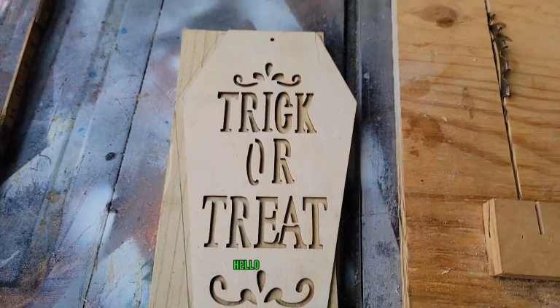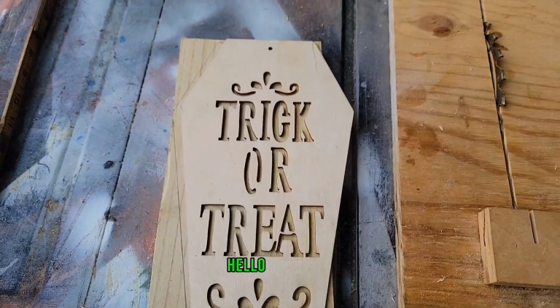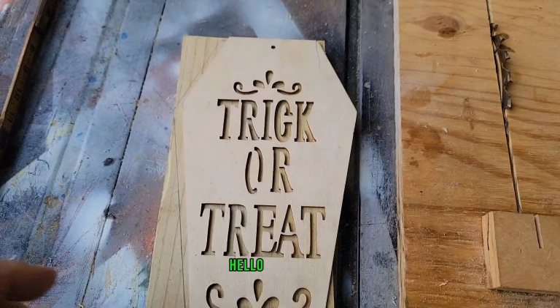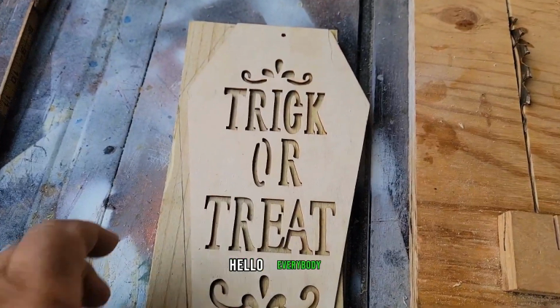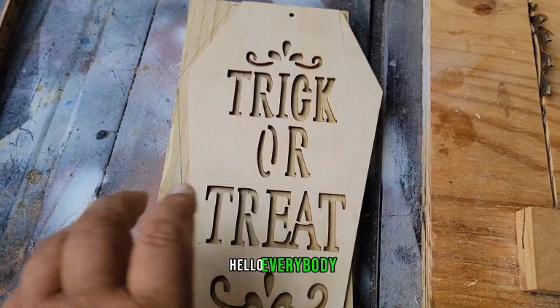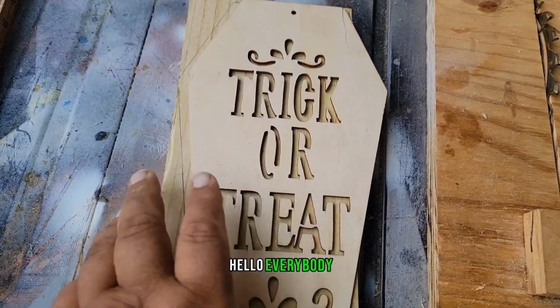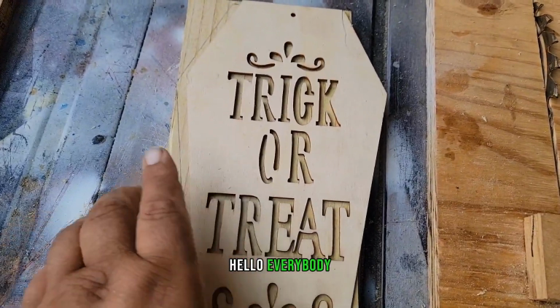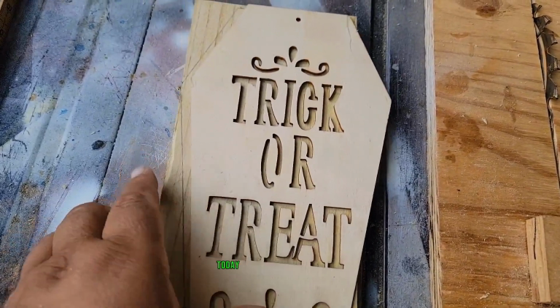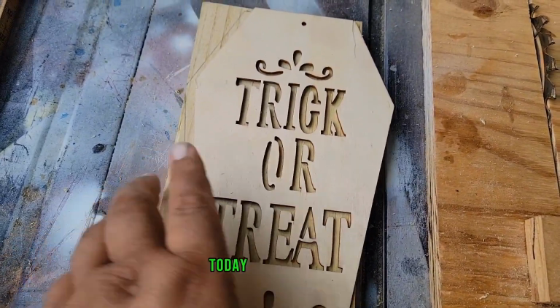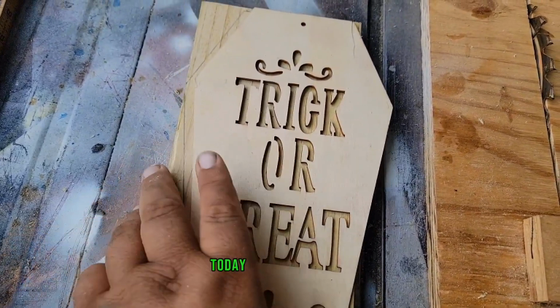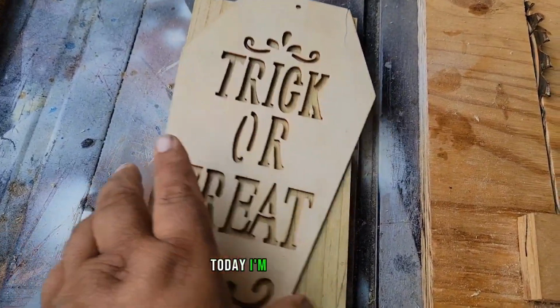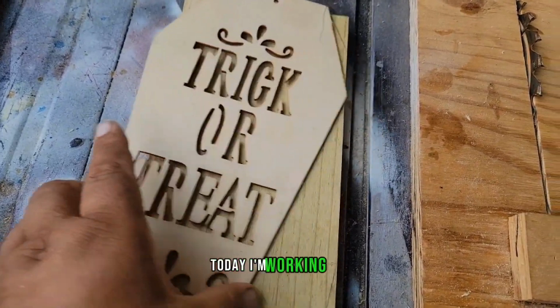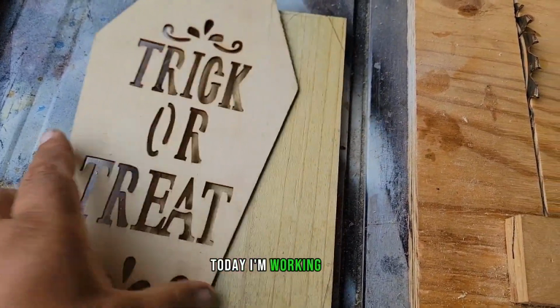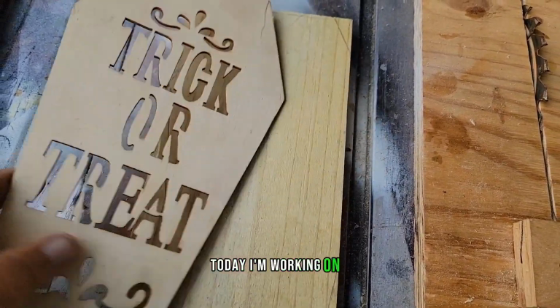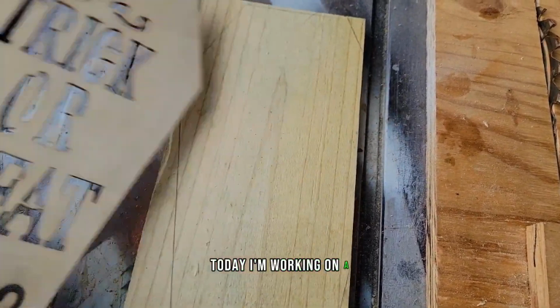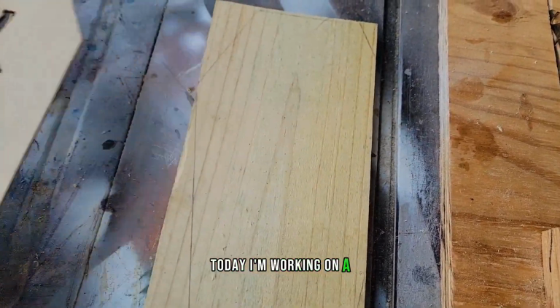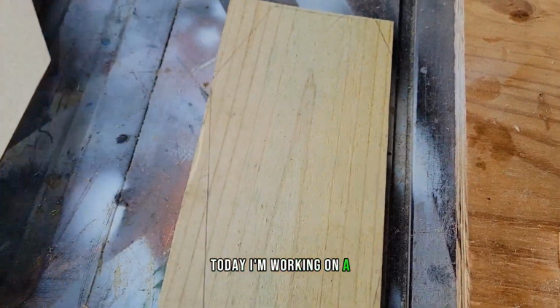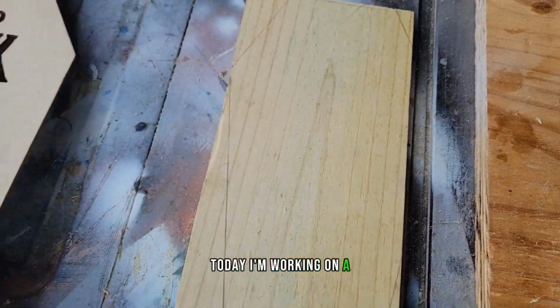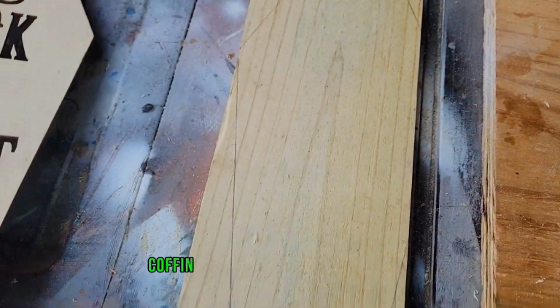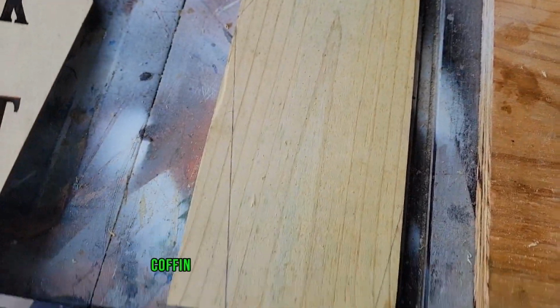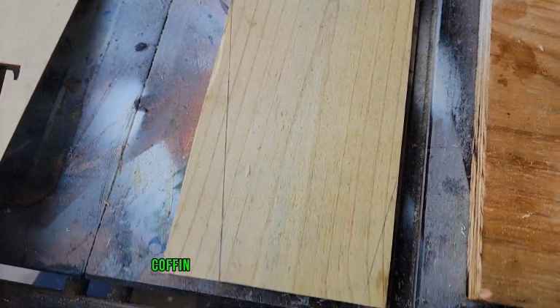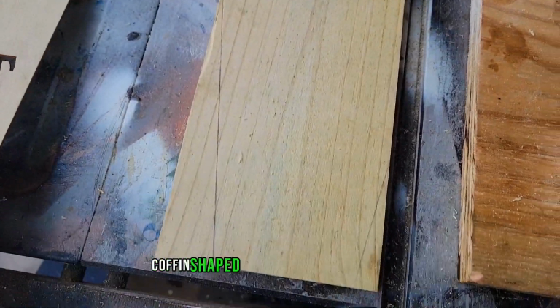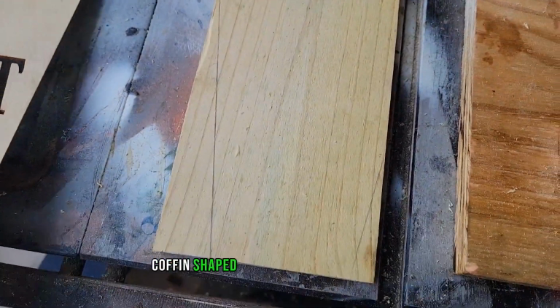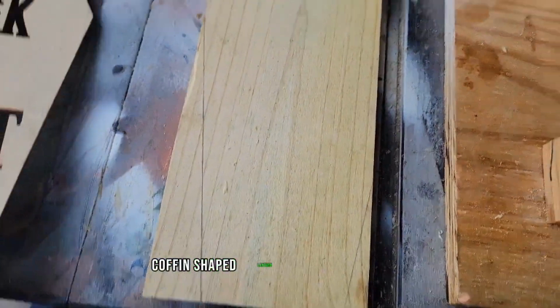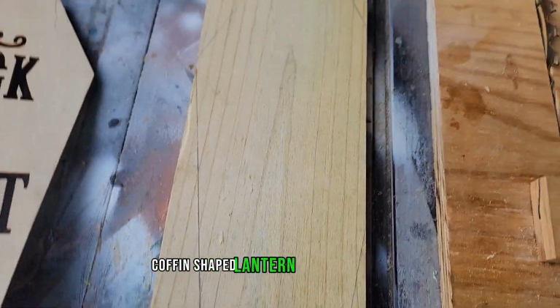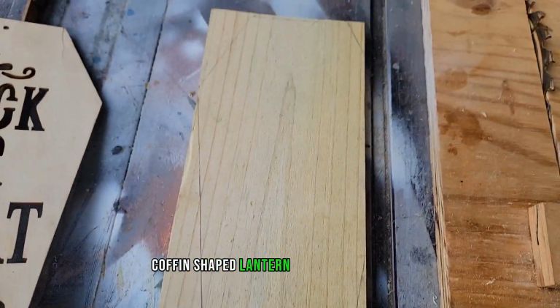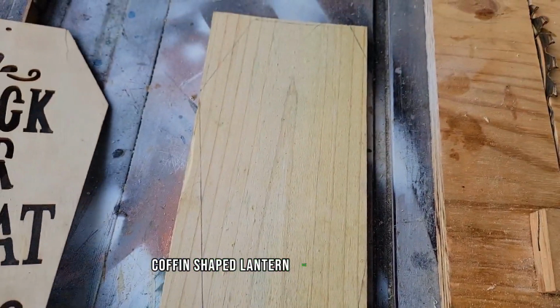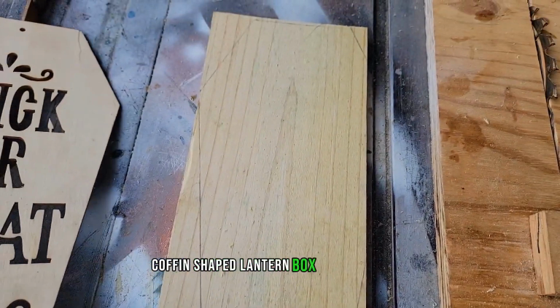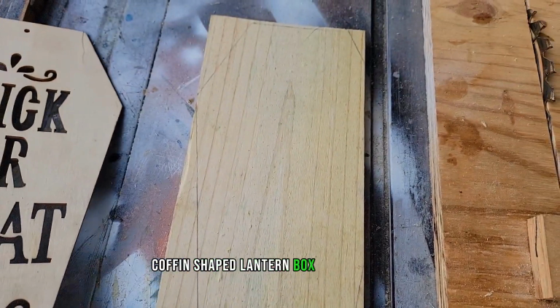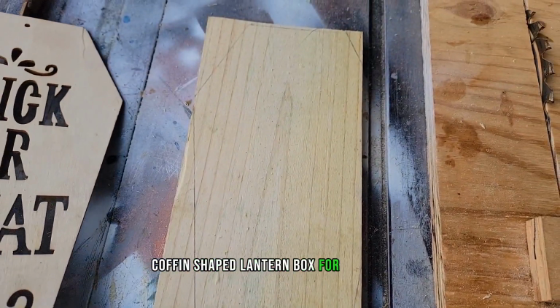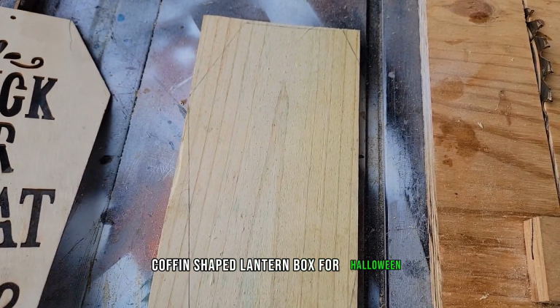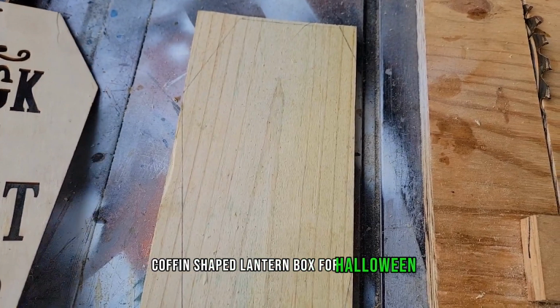Hello everybody! Today I'm working on a coffin shaped lantern box for Halloween.